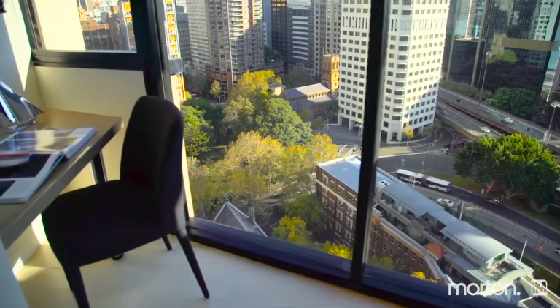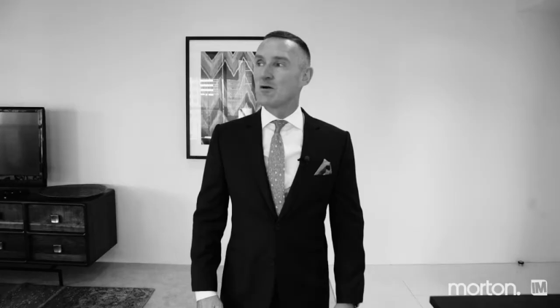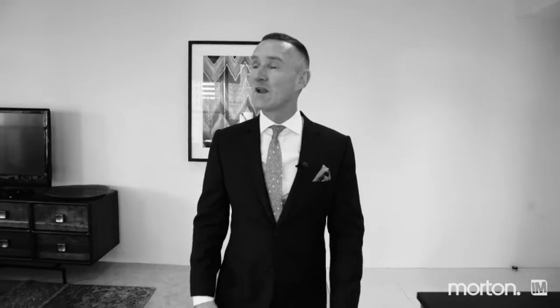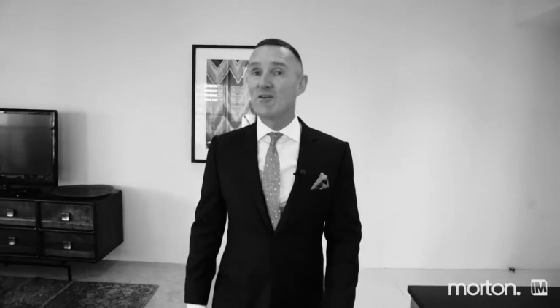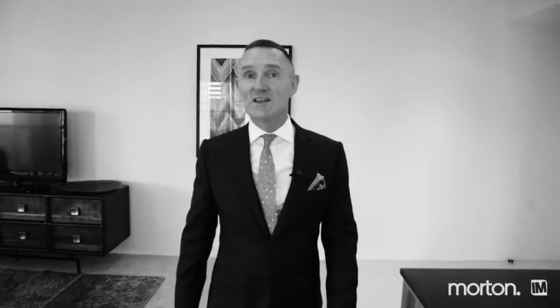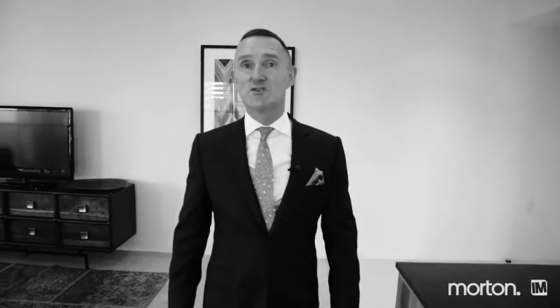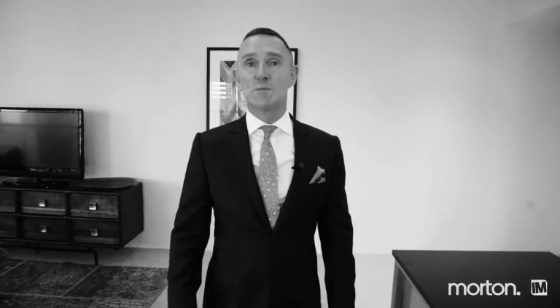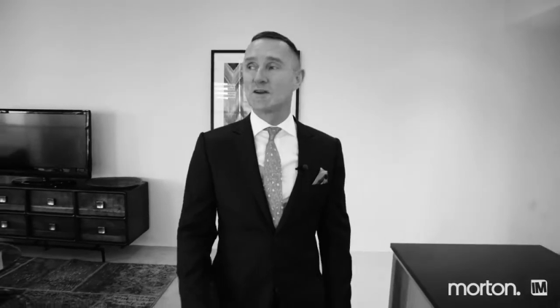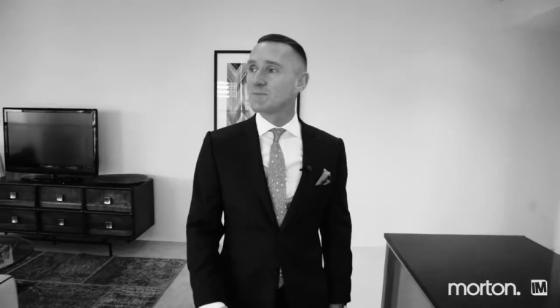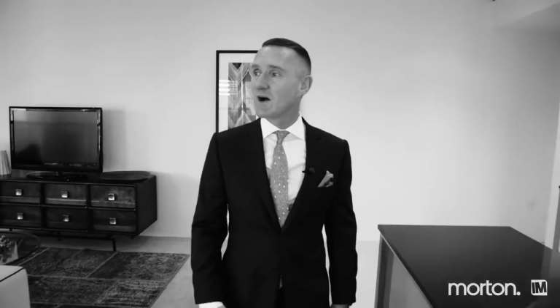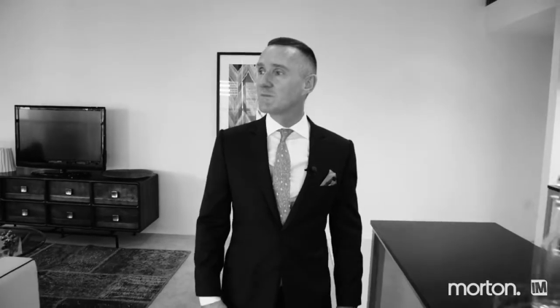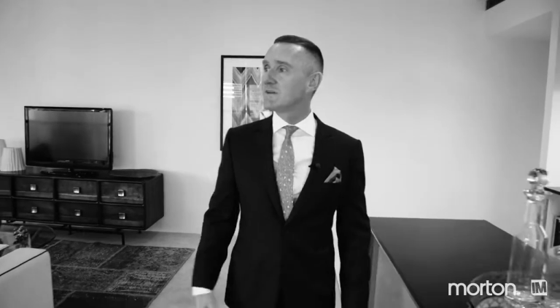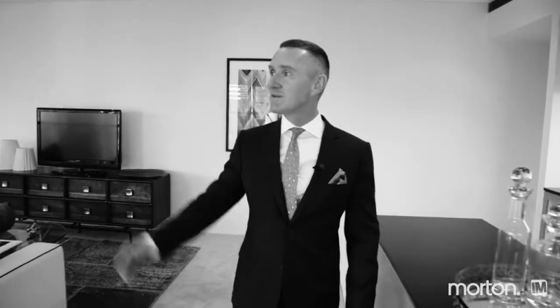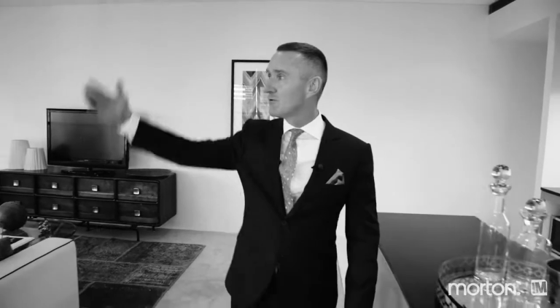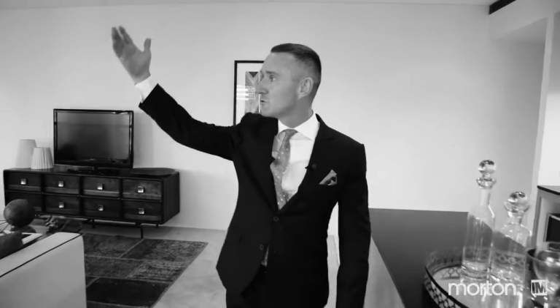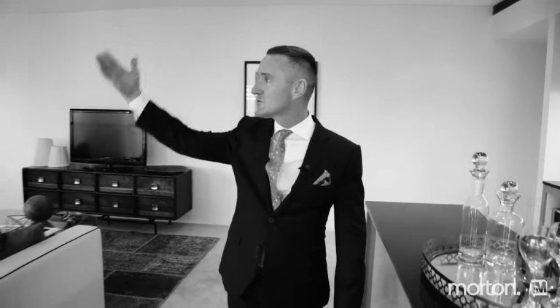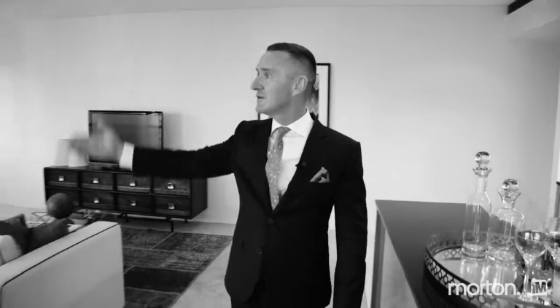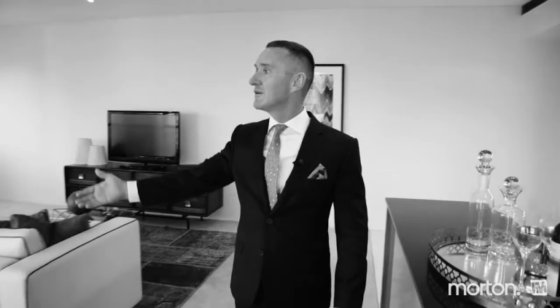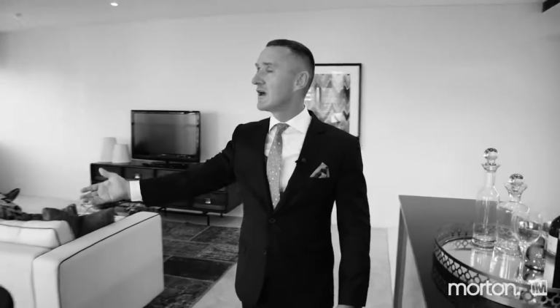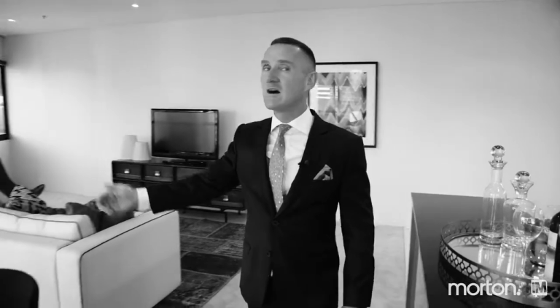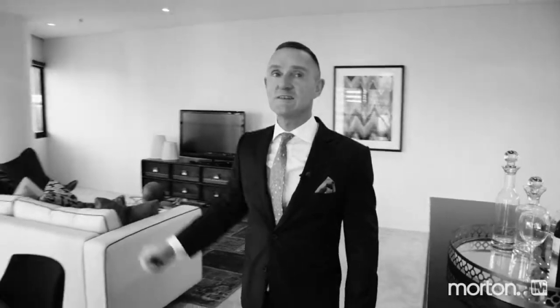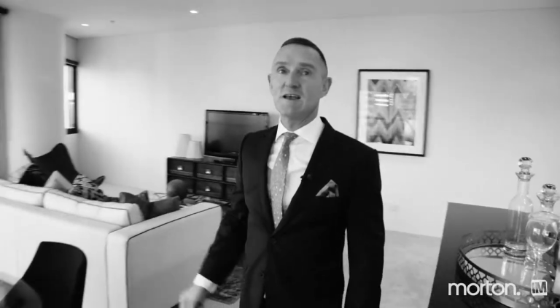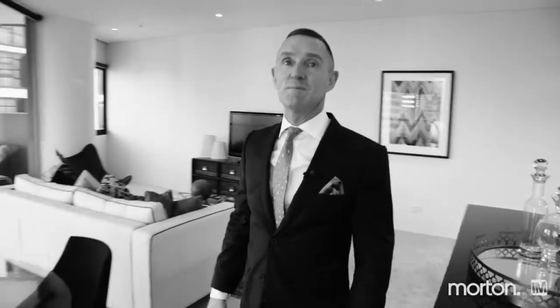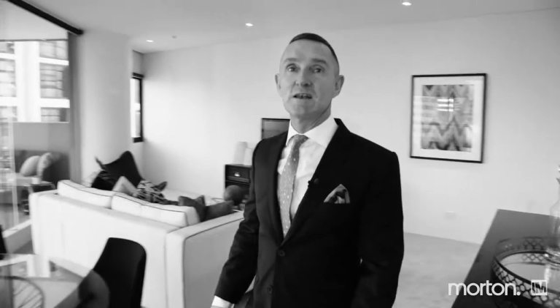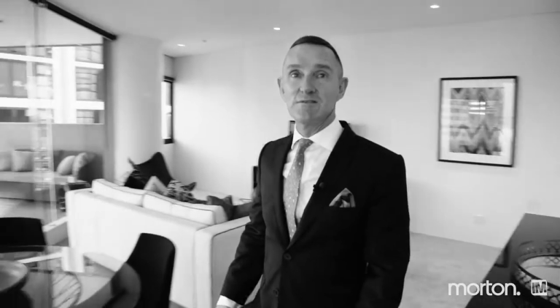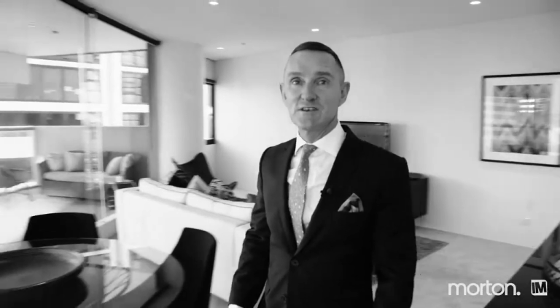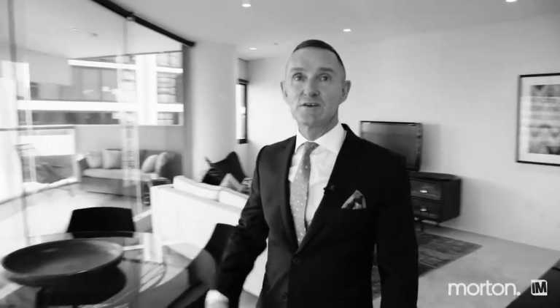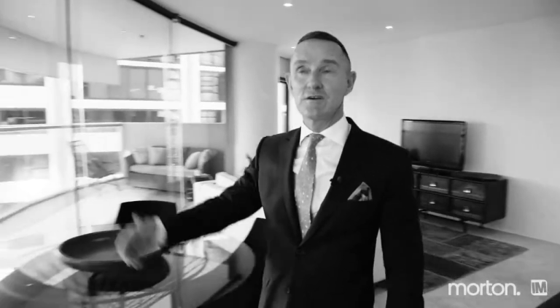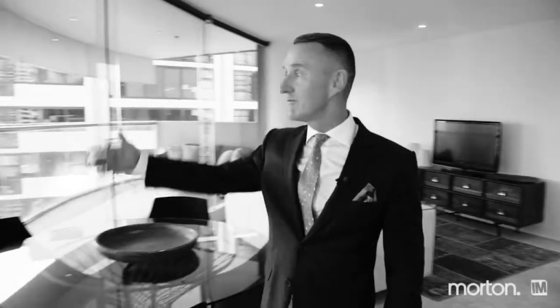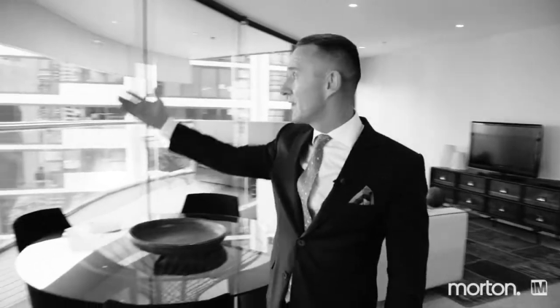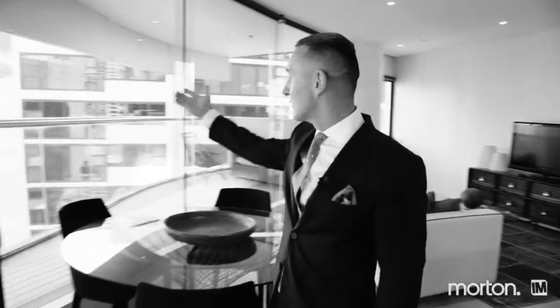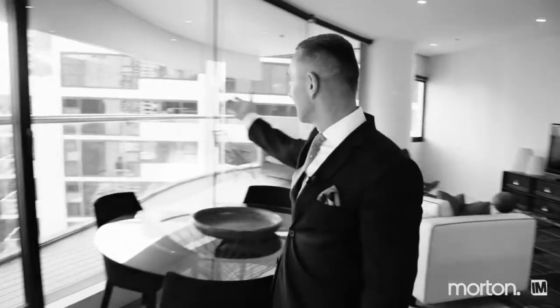What I really enjoy about this apartment is the floor-to-ceiling glass and a magnificent curved balcony.